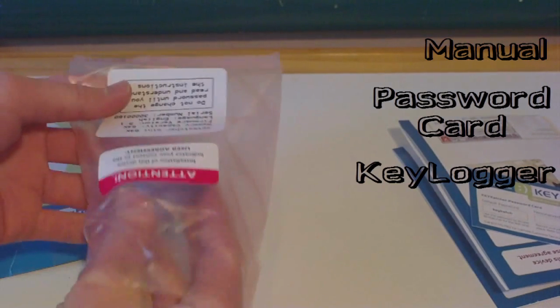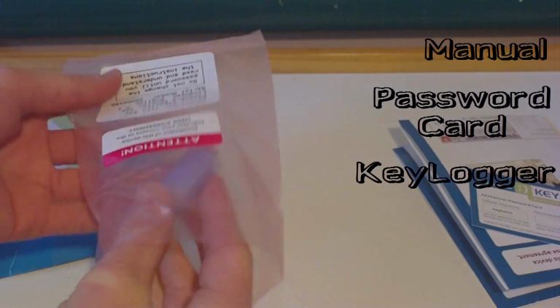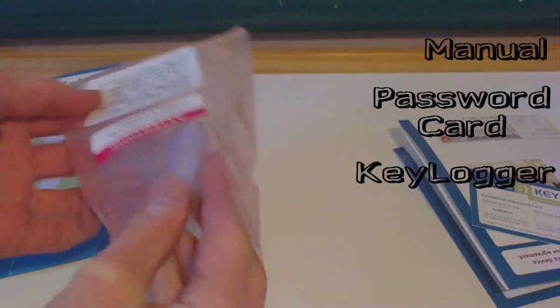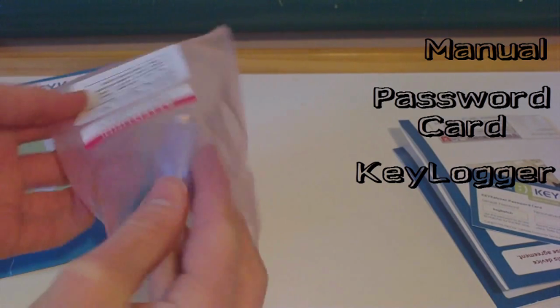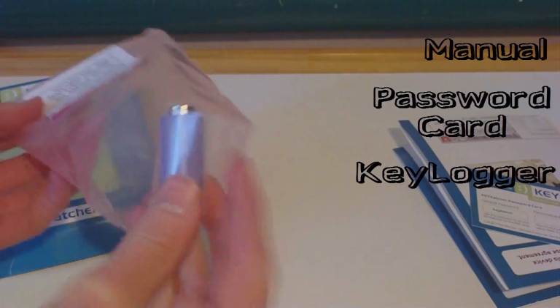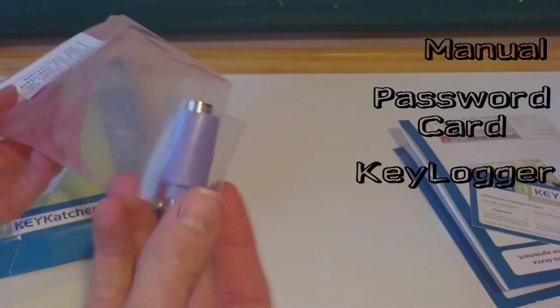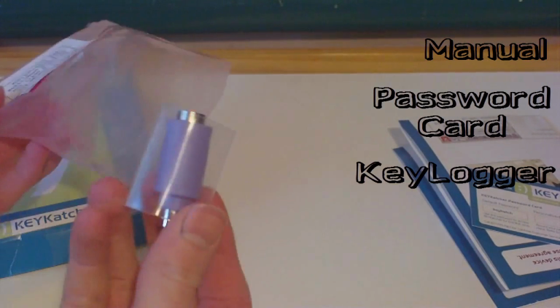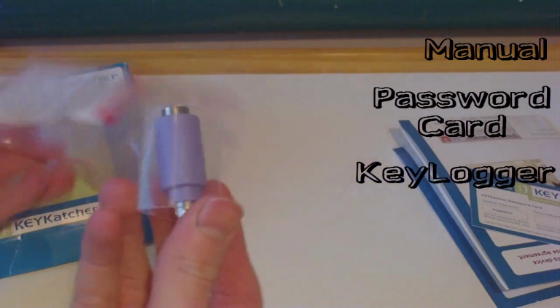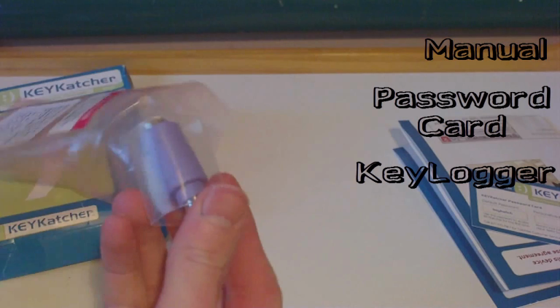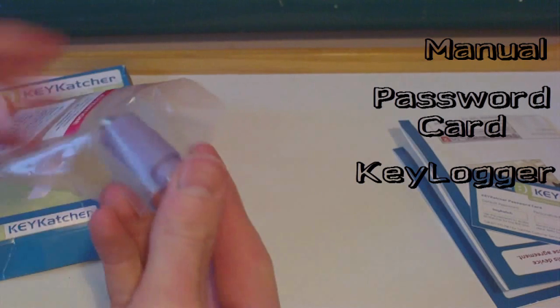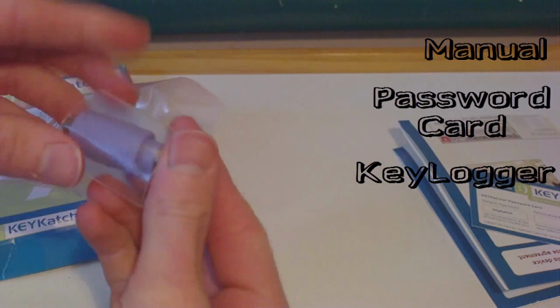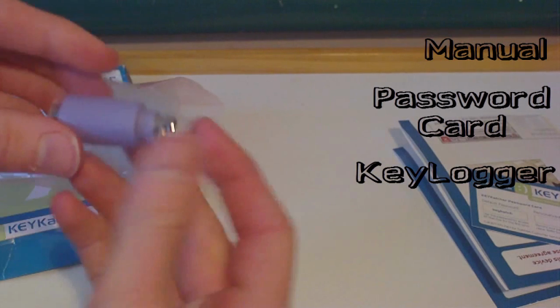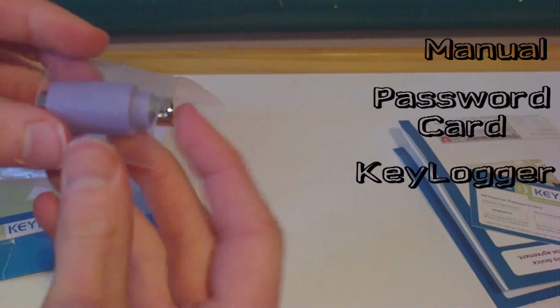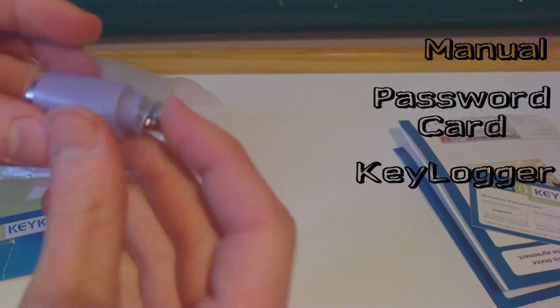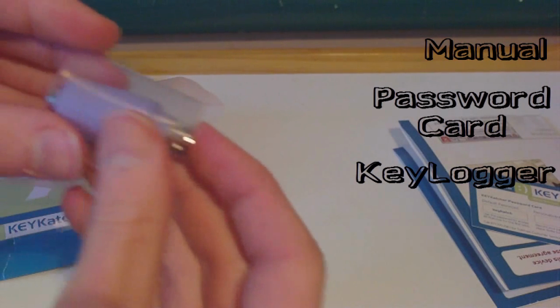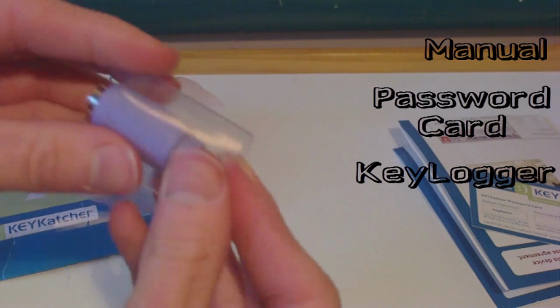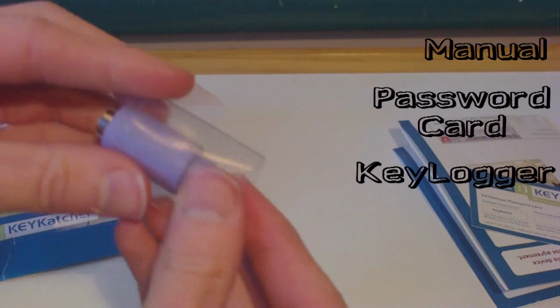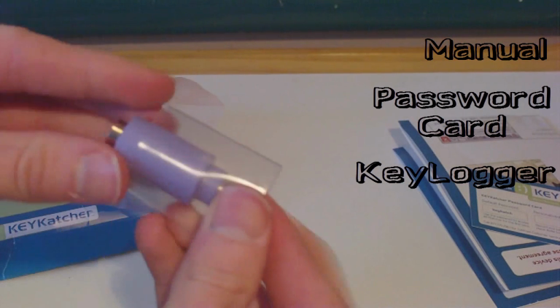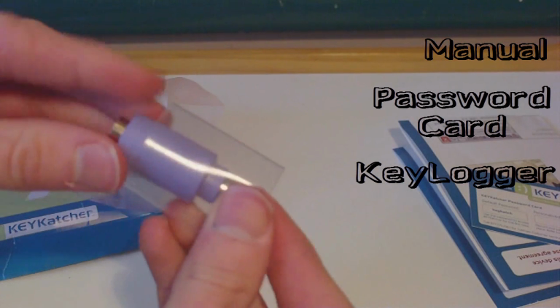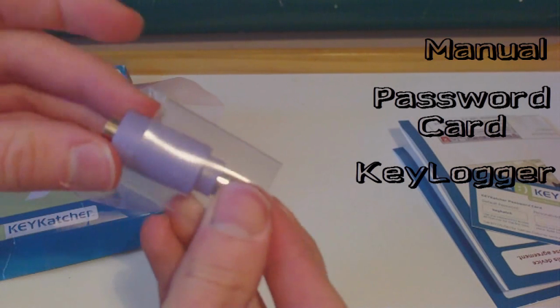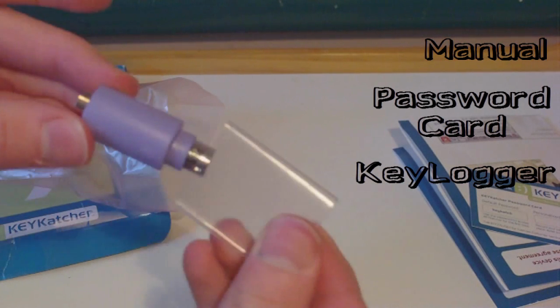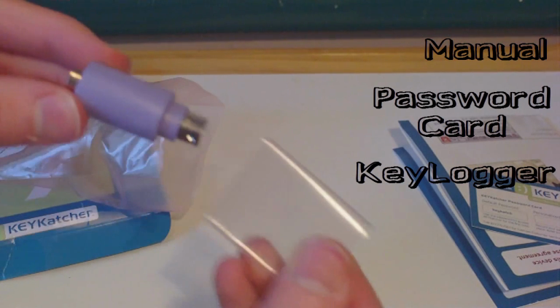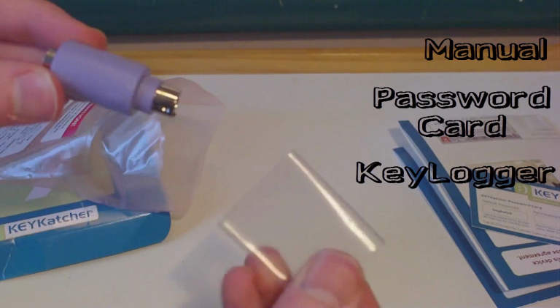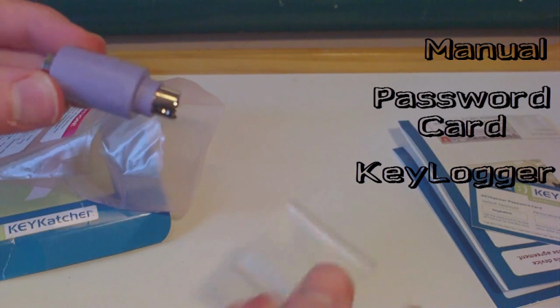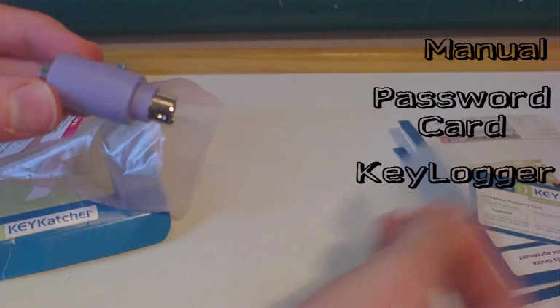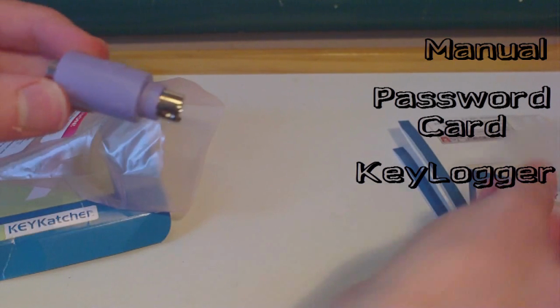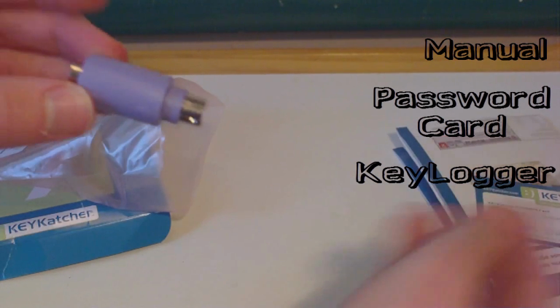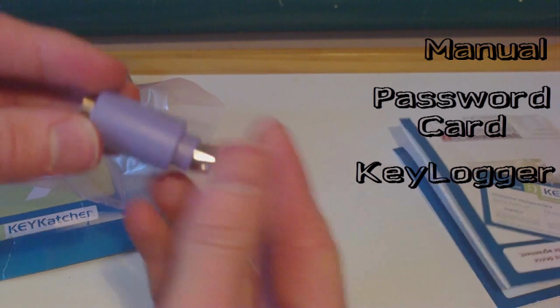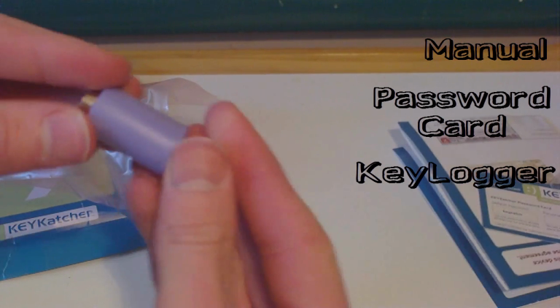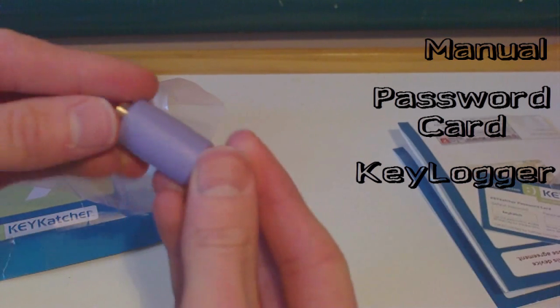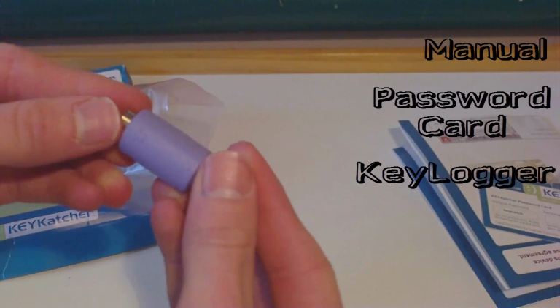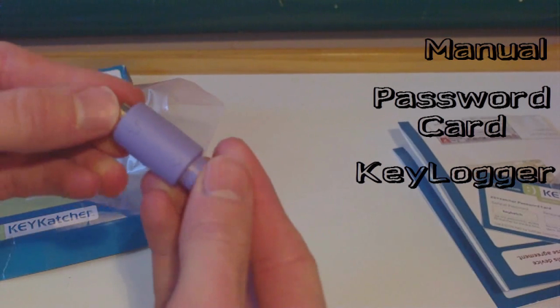And then here is the actual Keycatcher keylogger itself. You can take an up-close look at it.